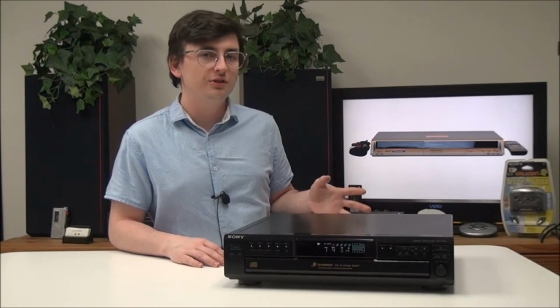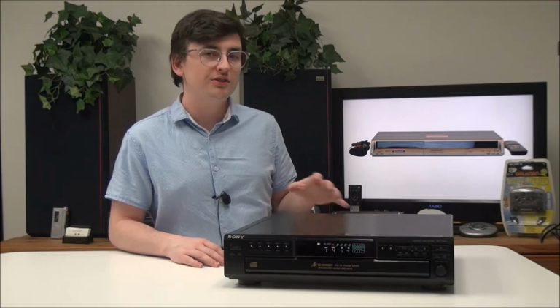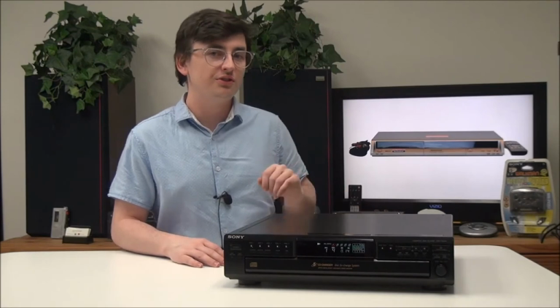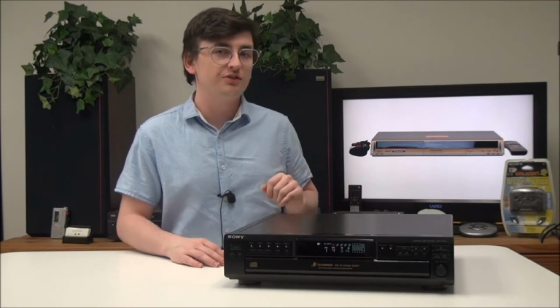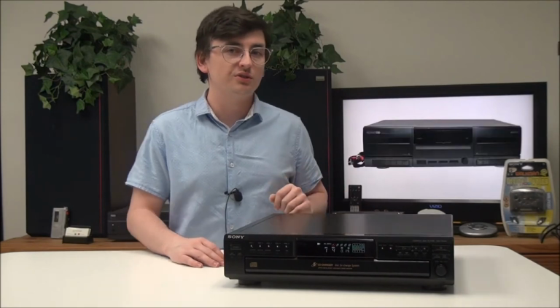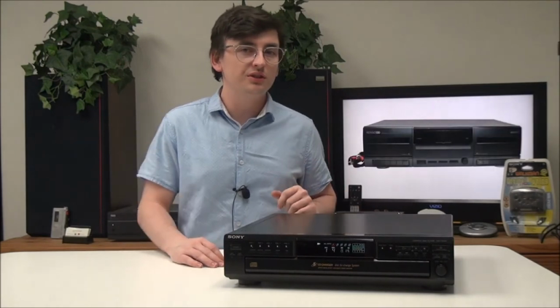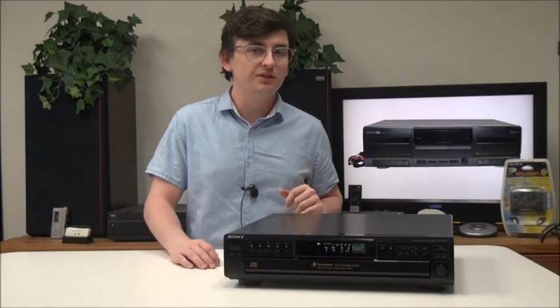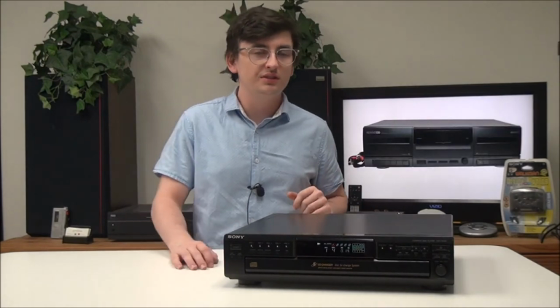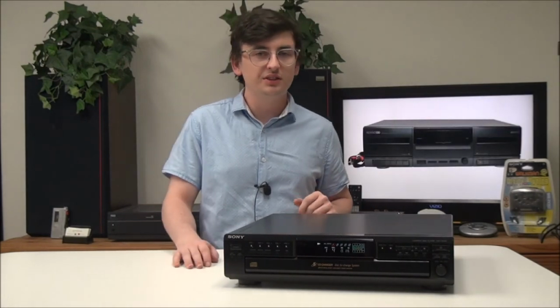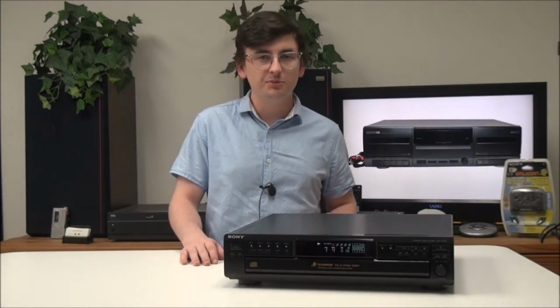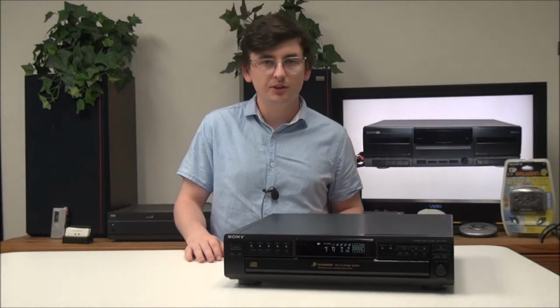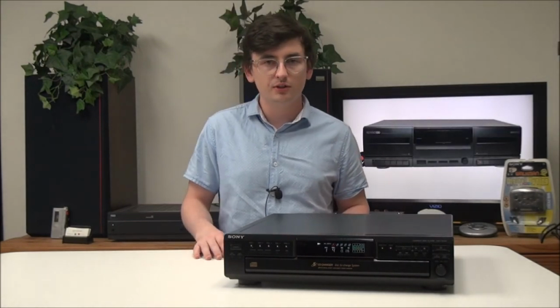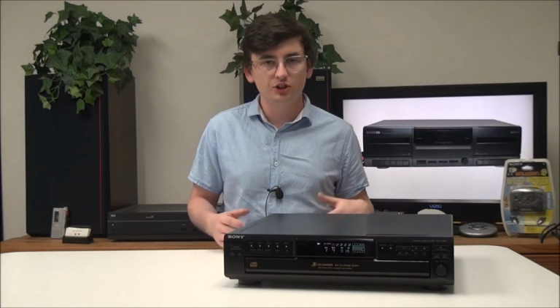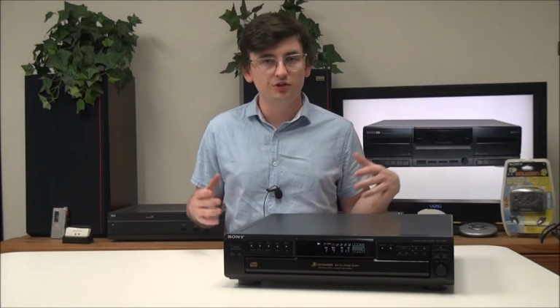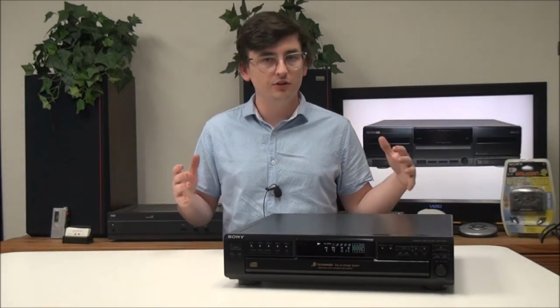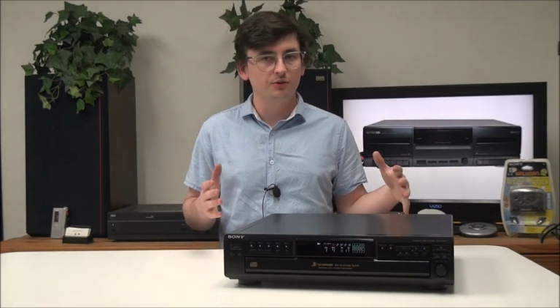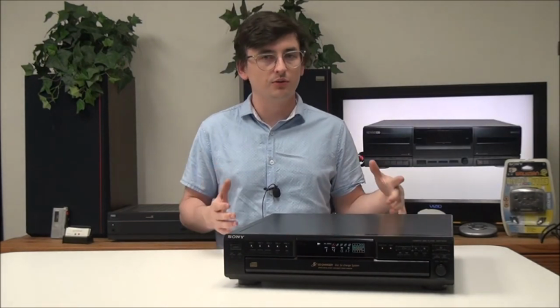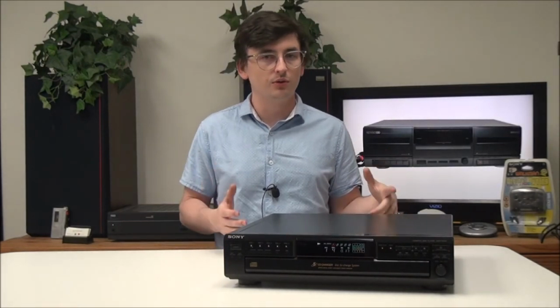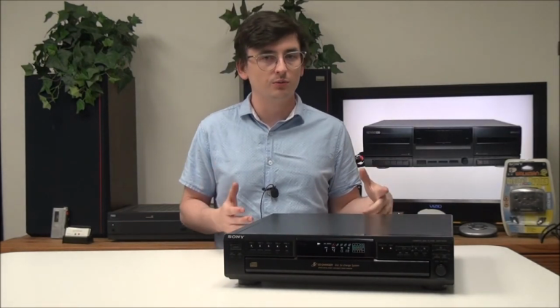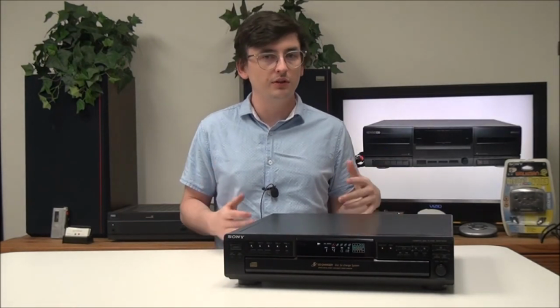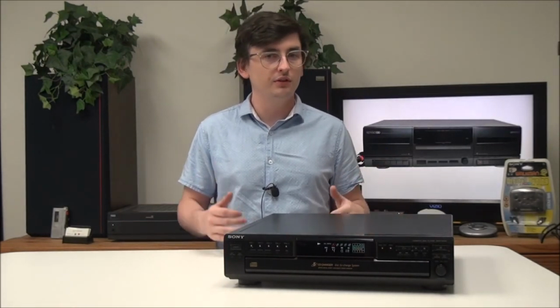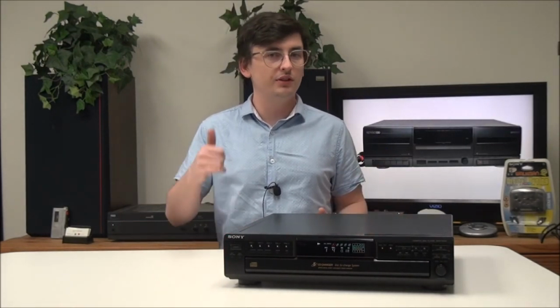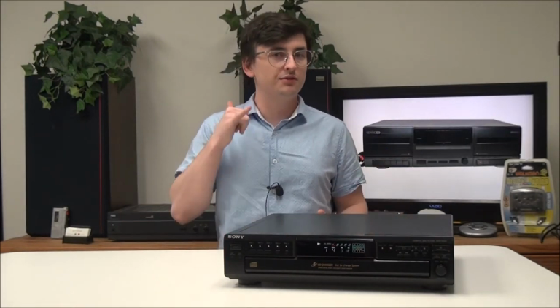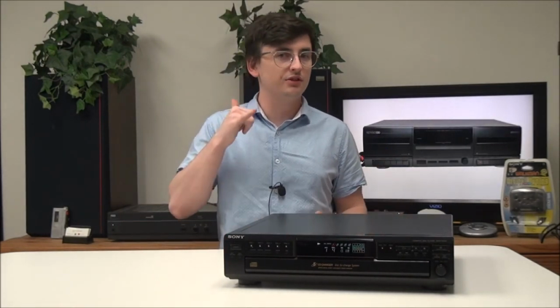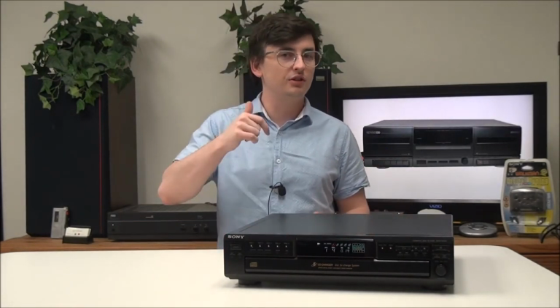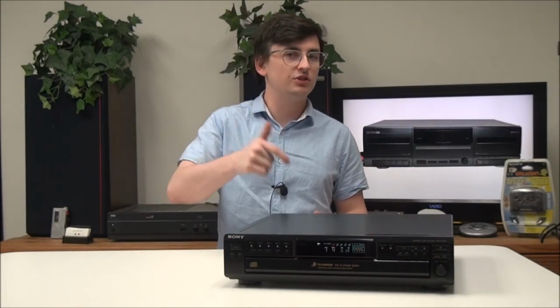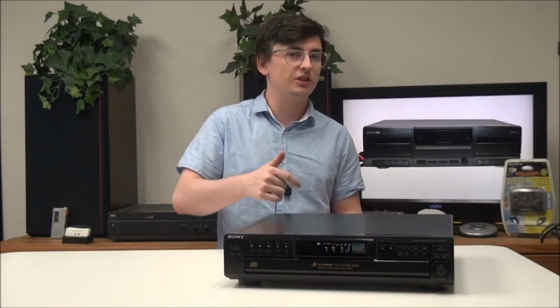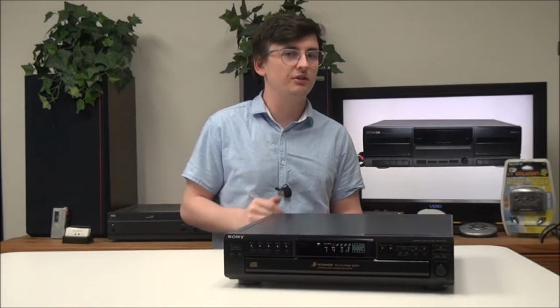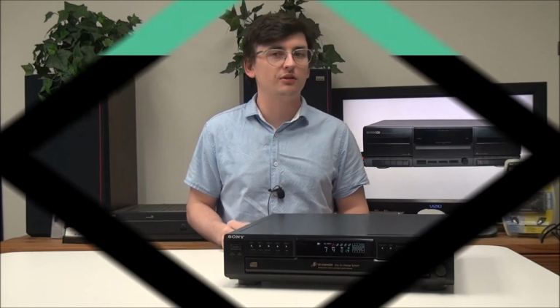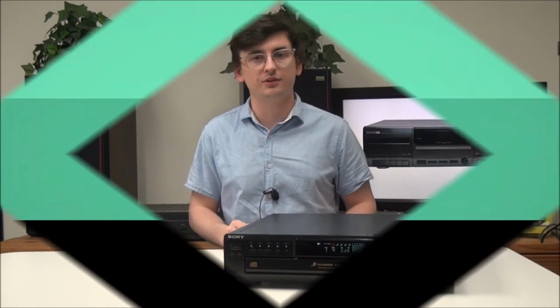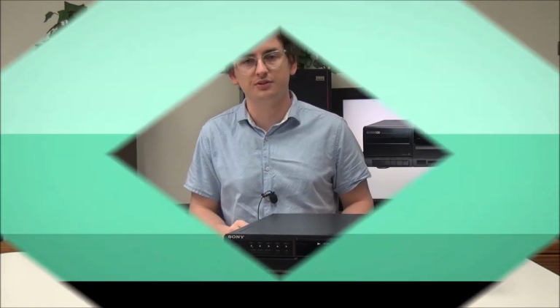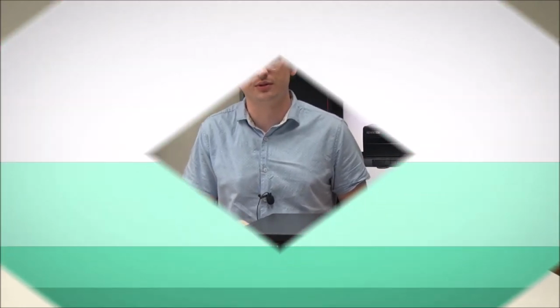That's pretty much all there is for the Sony CD player and changer. If you want to order one, you can give us a call or check out our online store.